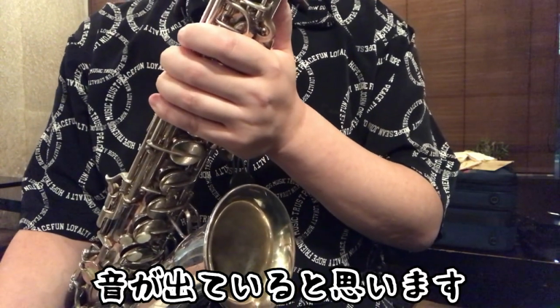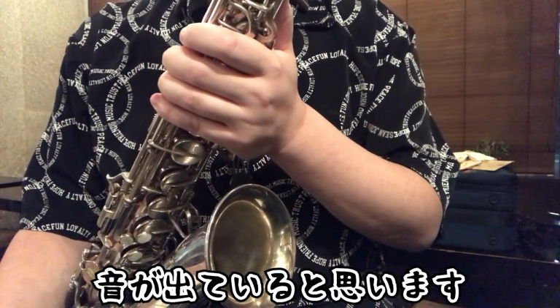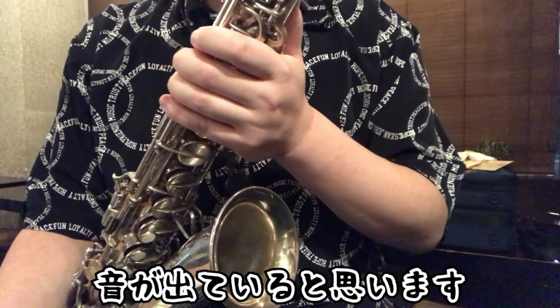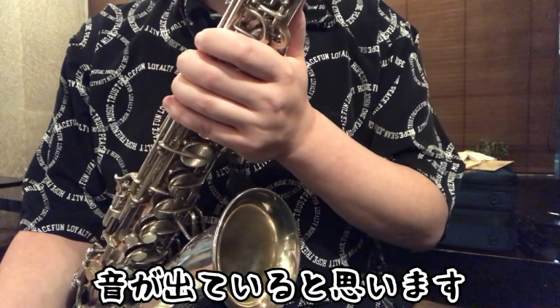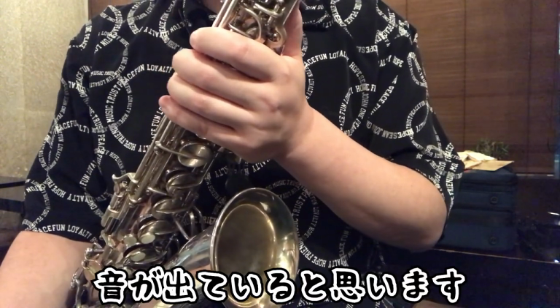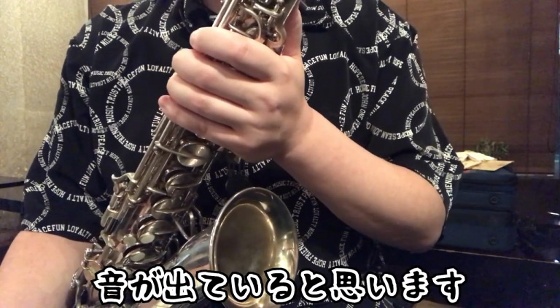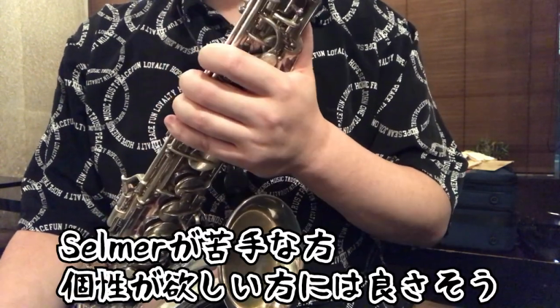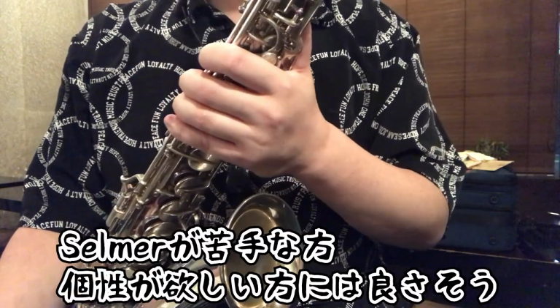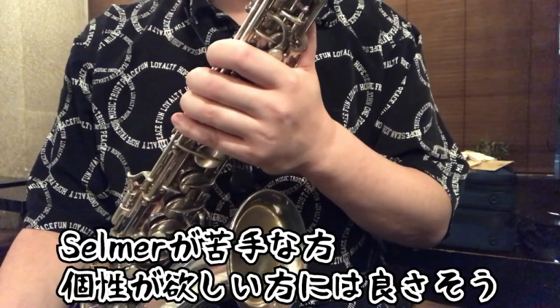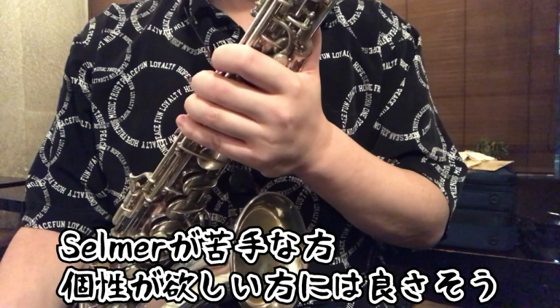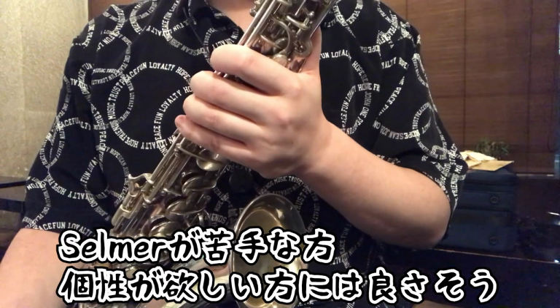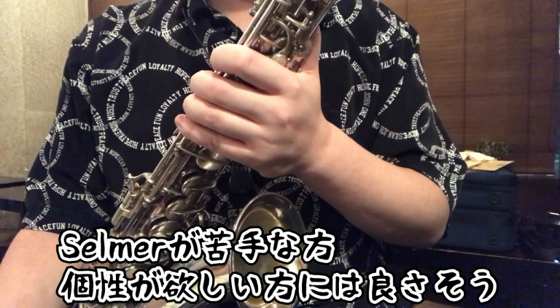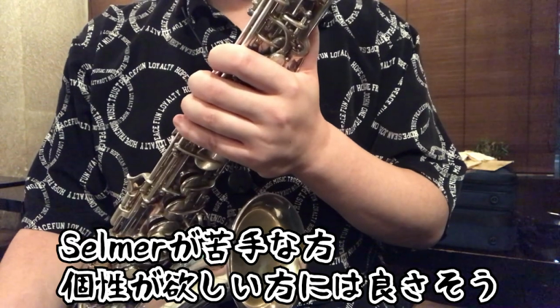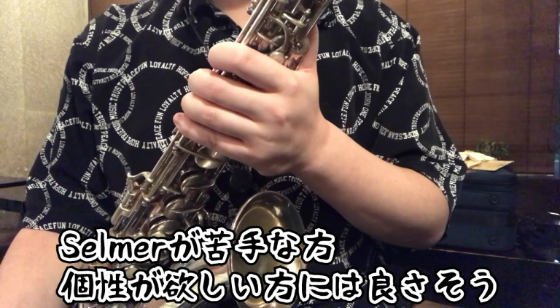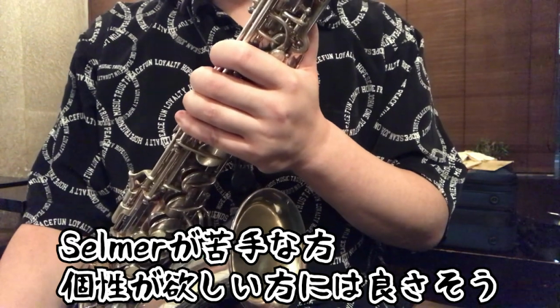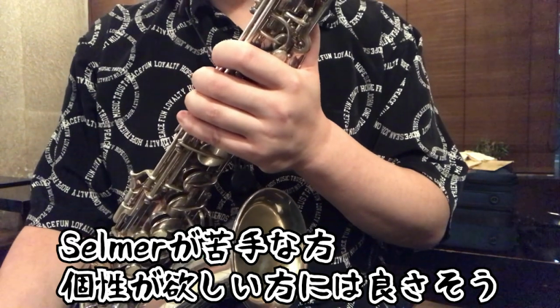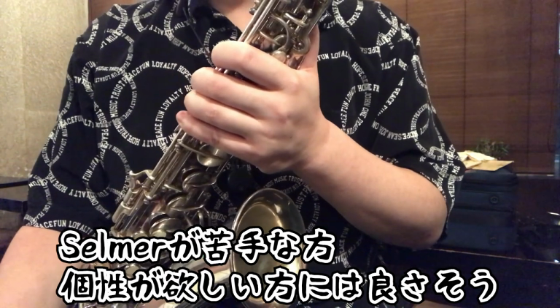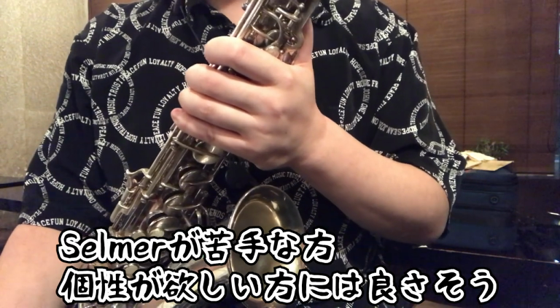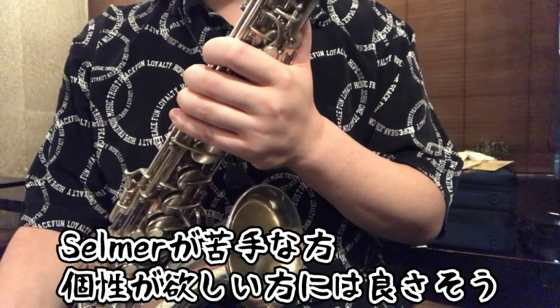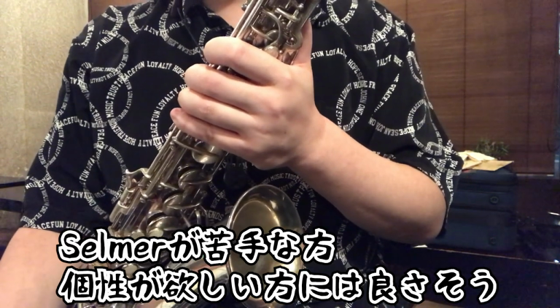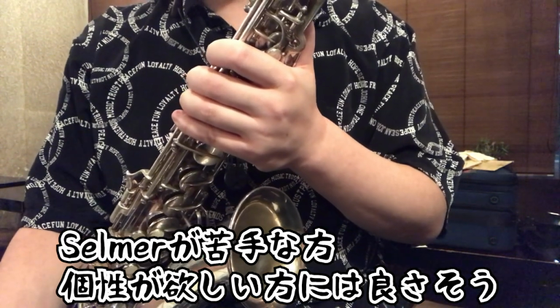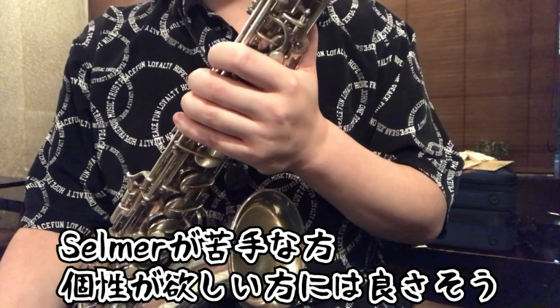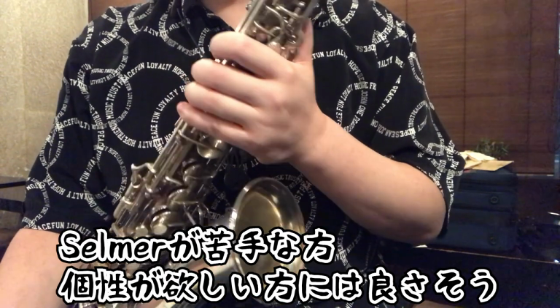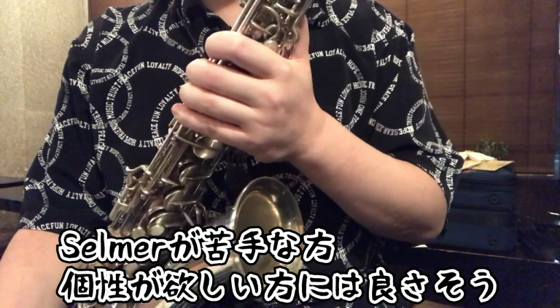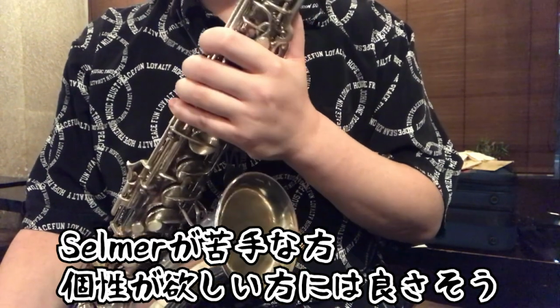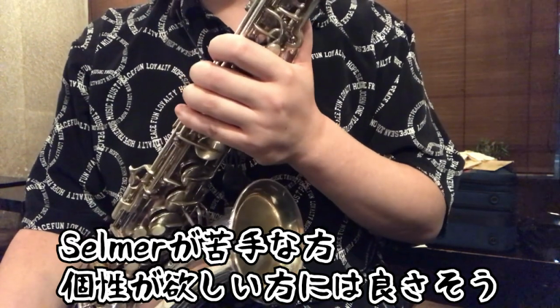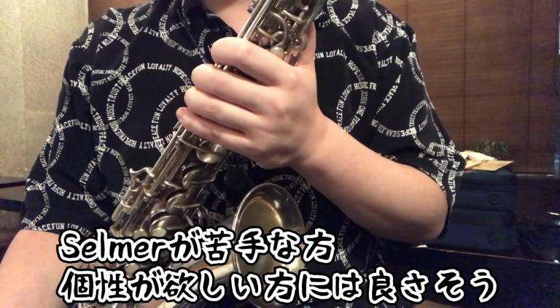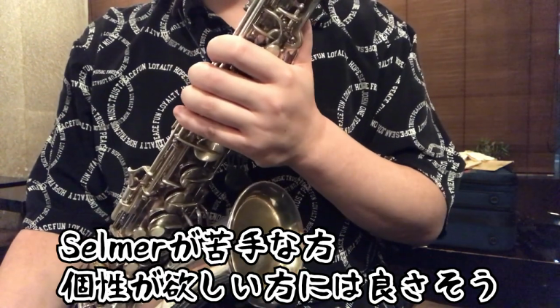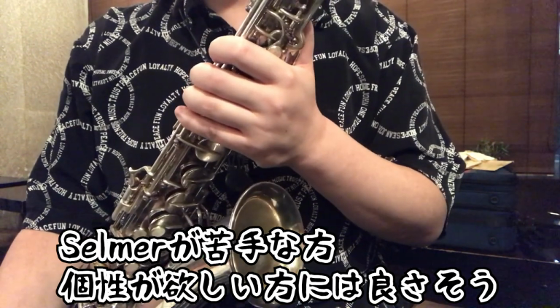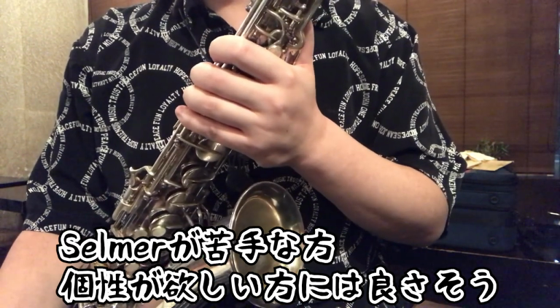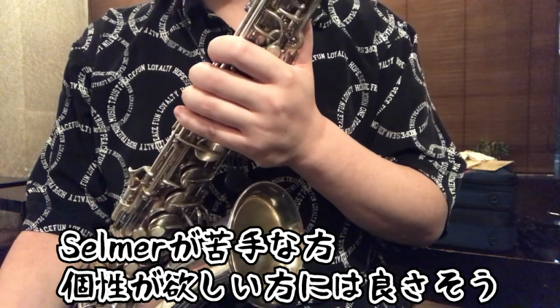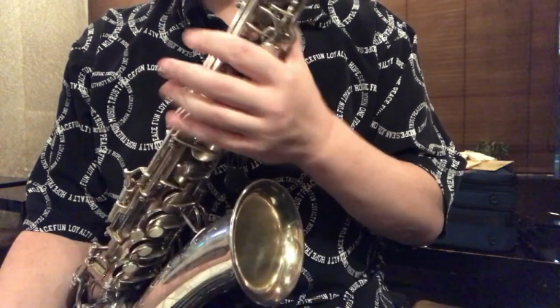Having the 8-stamp greatly increases your chances of getting a good one. The sound is very rich and powerful — that beefy, growling quality — but it can also play softly, and there's a nice roughness to it with a unique resonance. Compared to the Mk6, I feel it produces a warmer, more woodwind-like tone. If you find the Selmer sound isn't for you, or you want something with more personality, this could be a great choice.